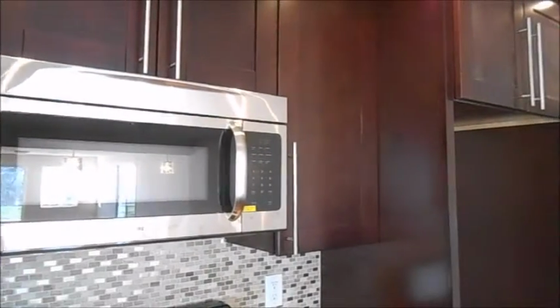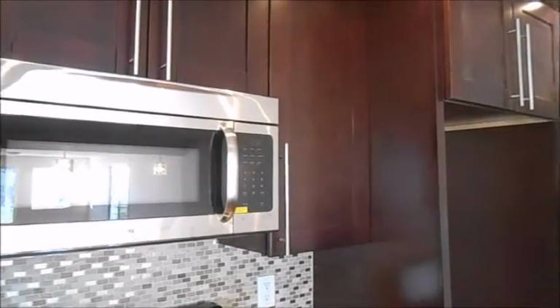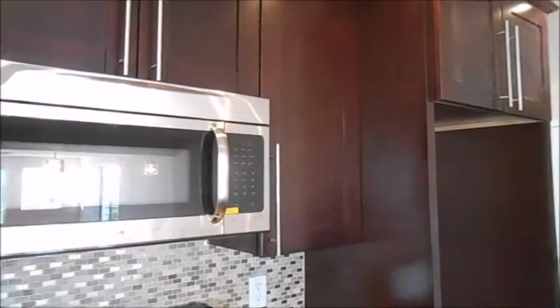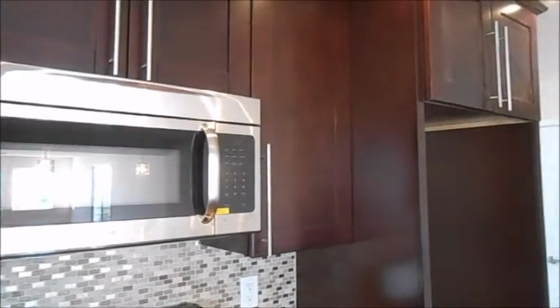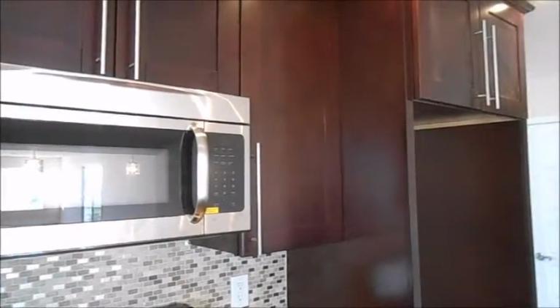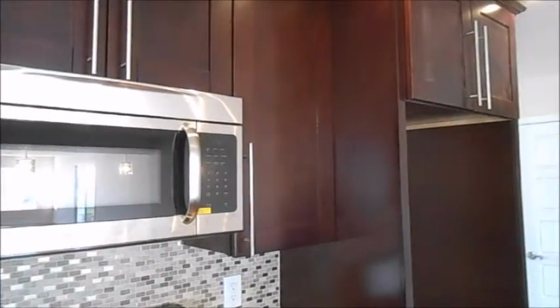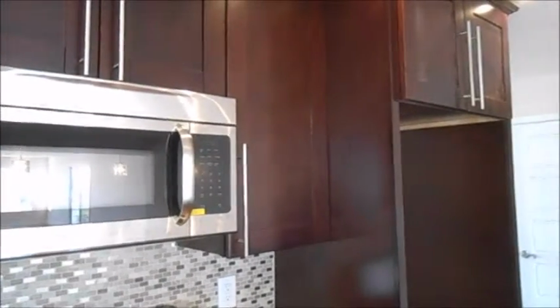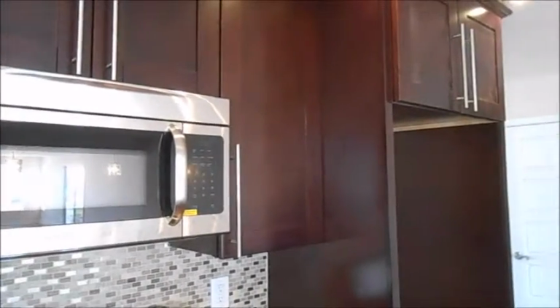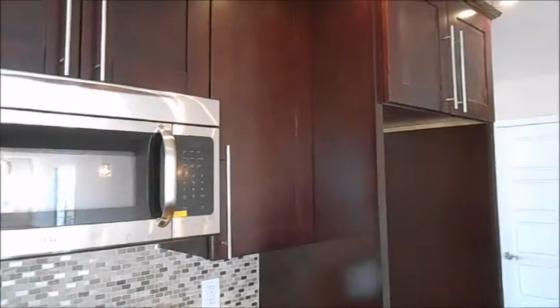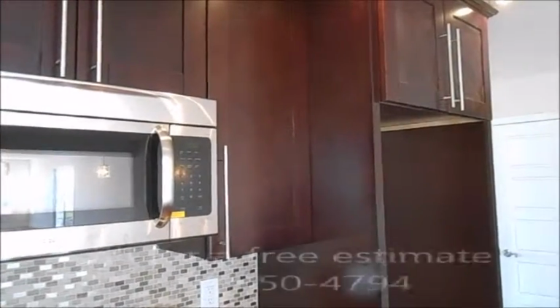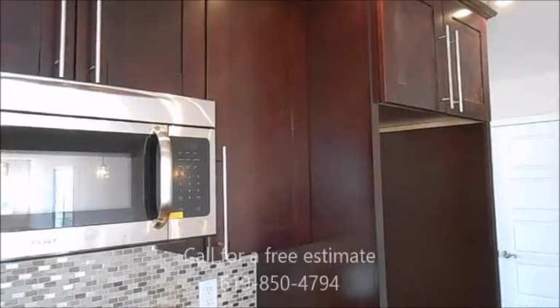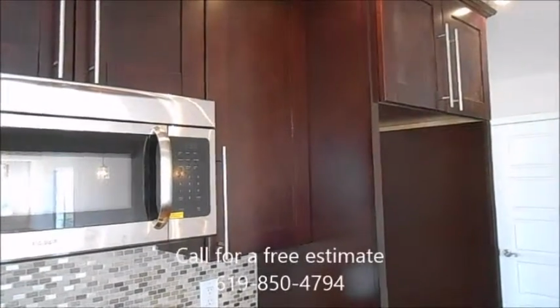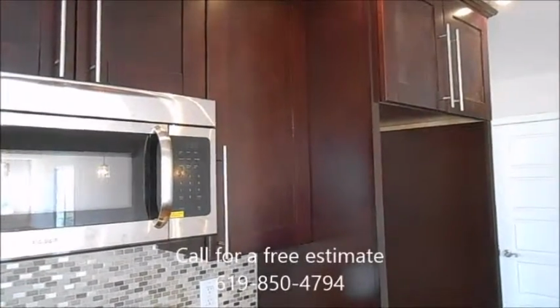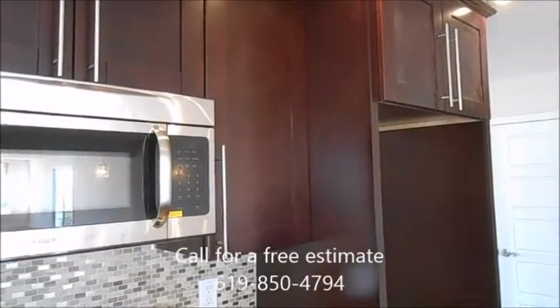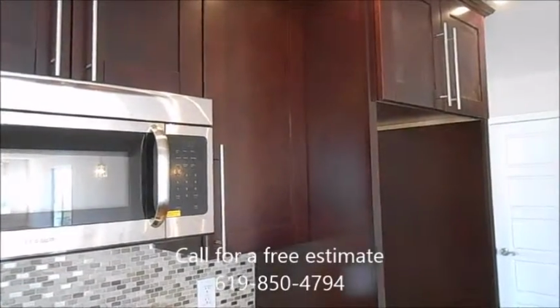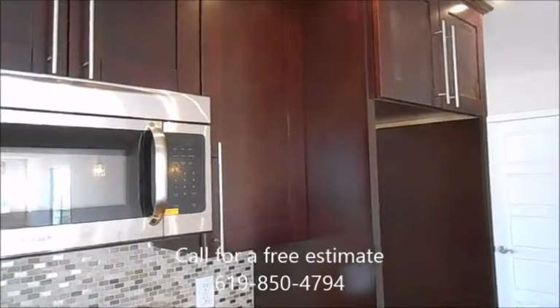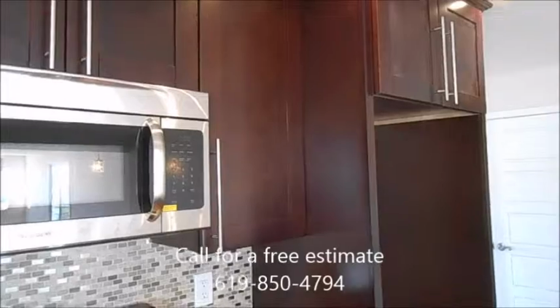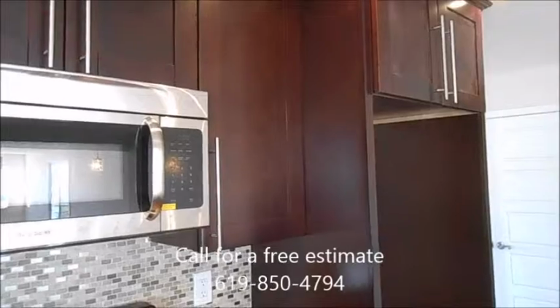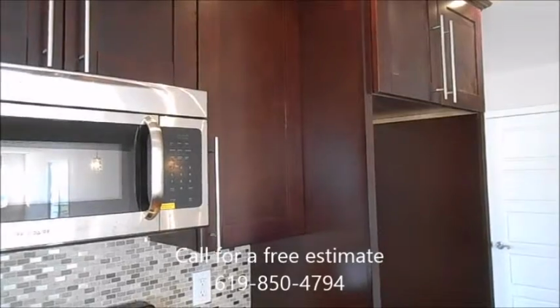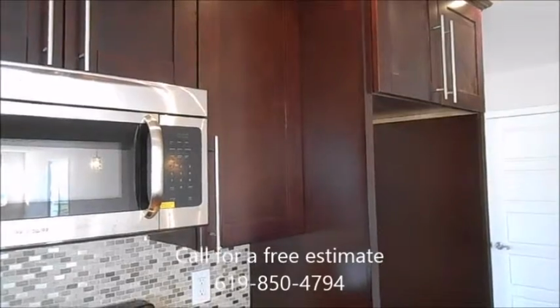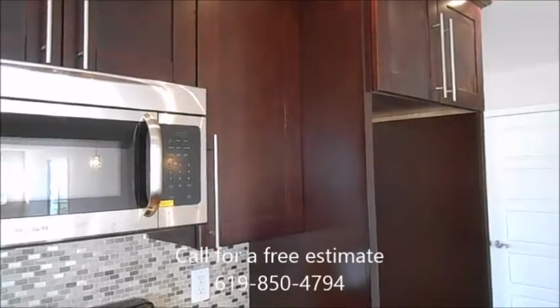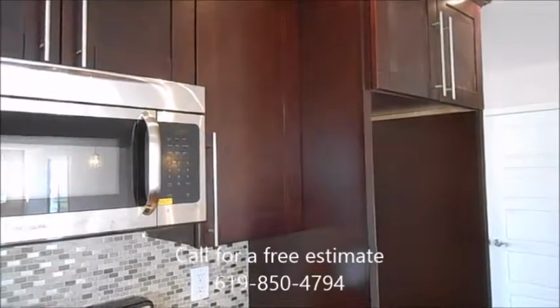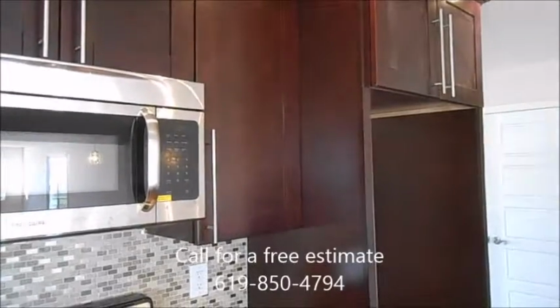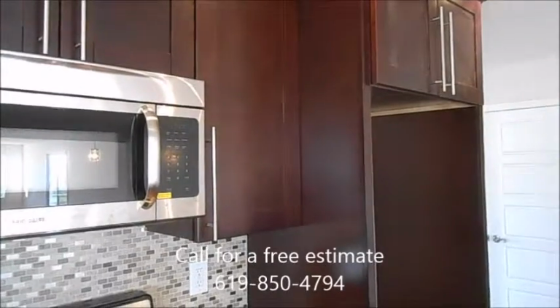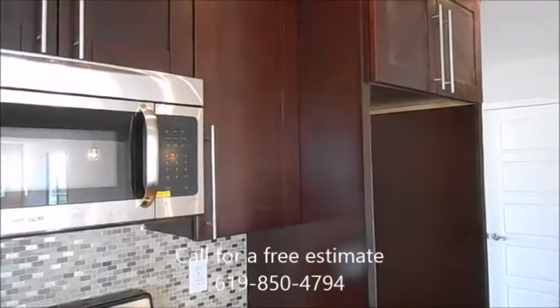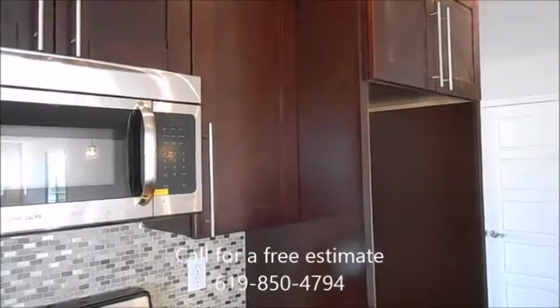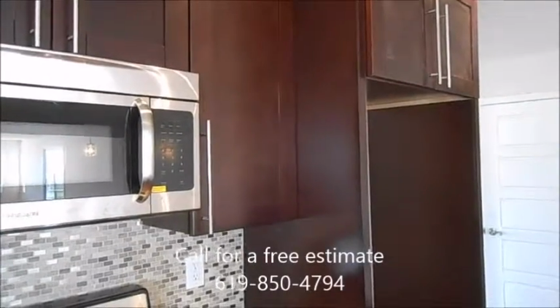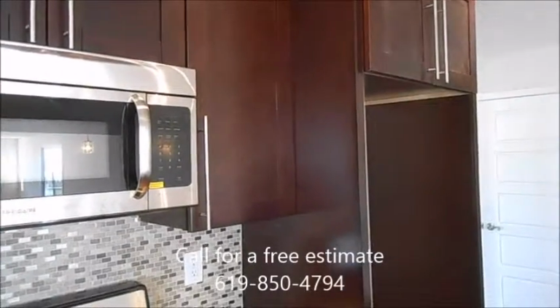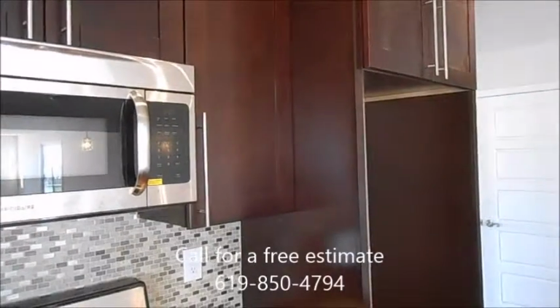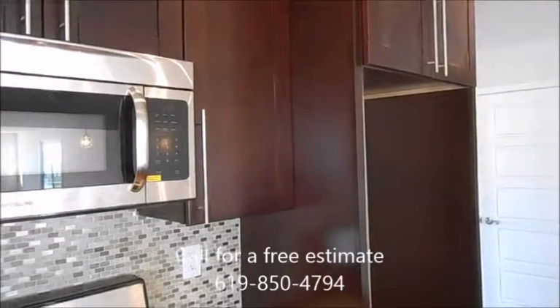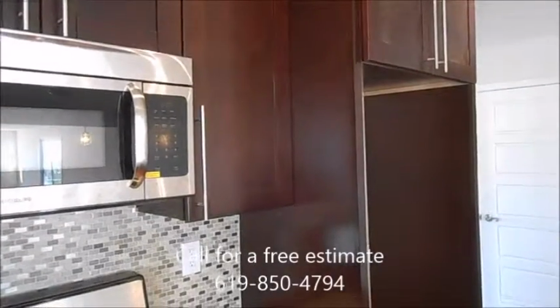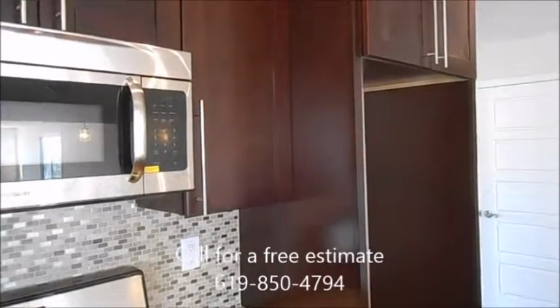We're more than happy to come out and give you a free estimate. Have a great day and we look forward to your phone call. Bye for now.